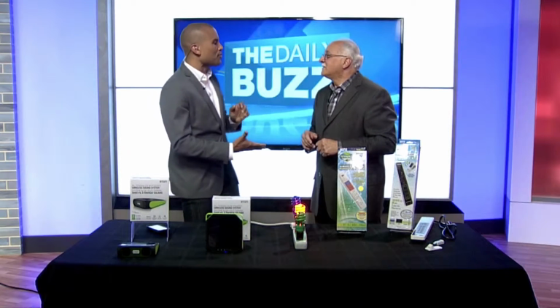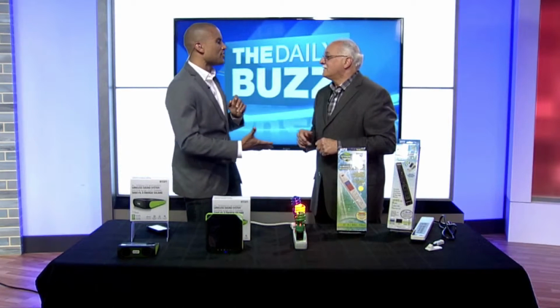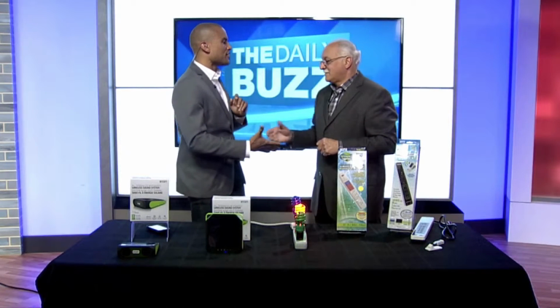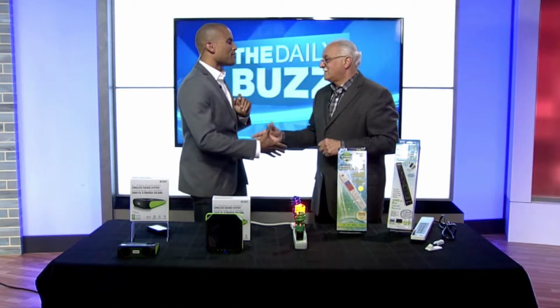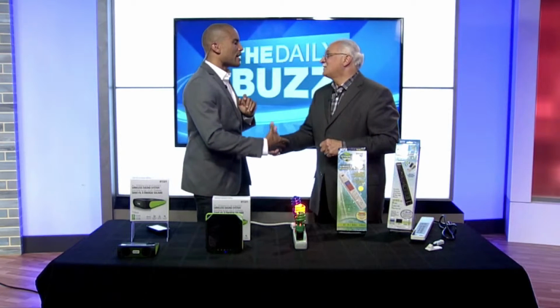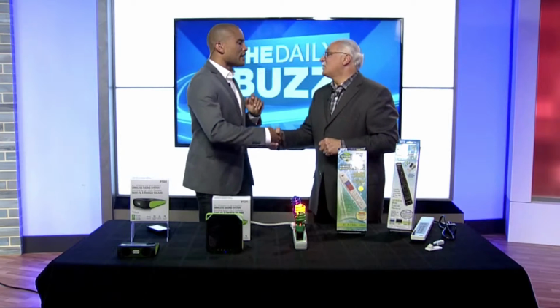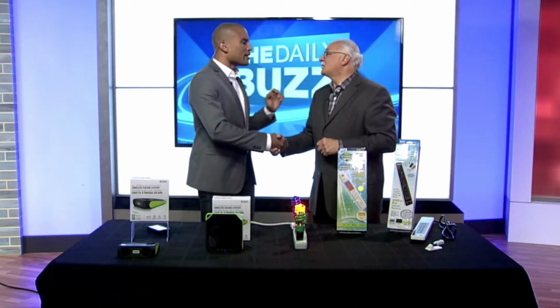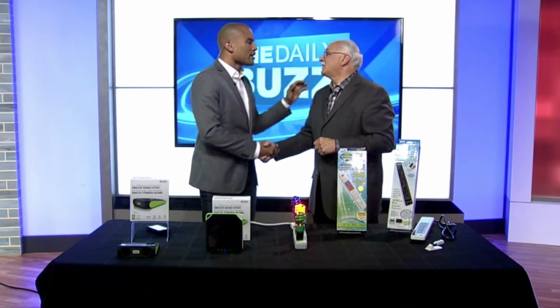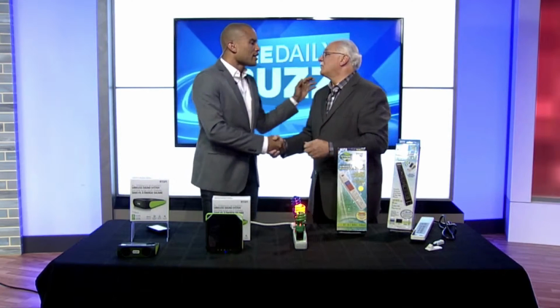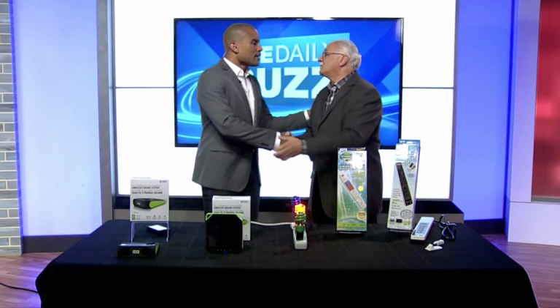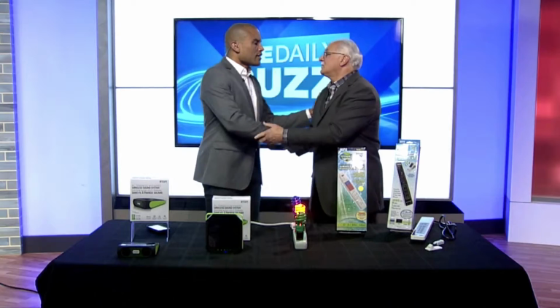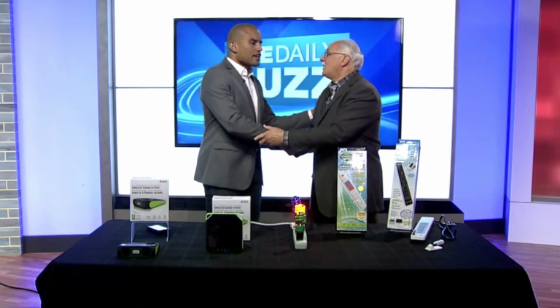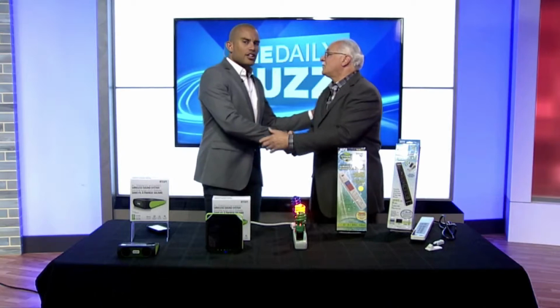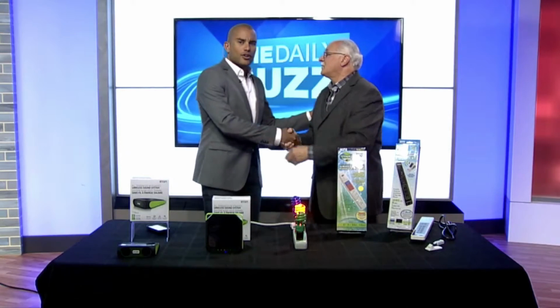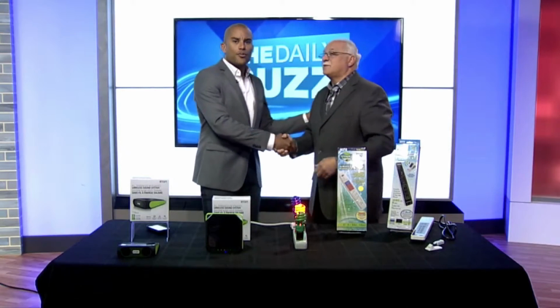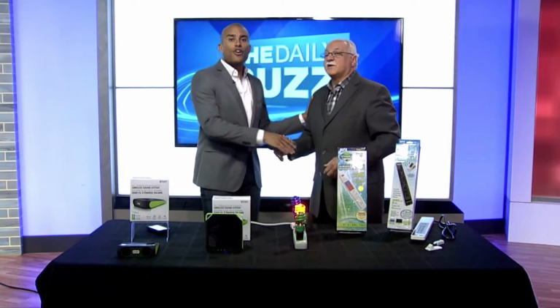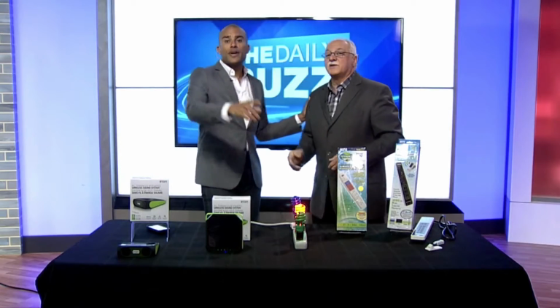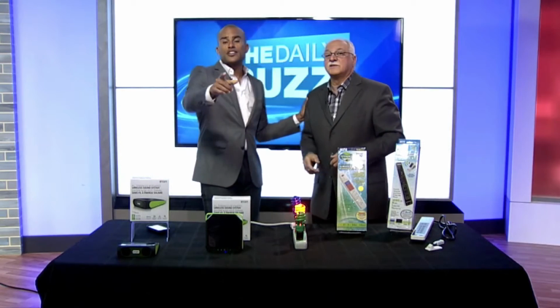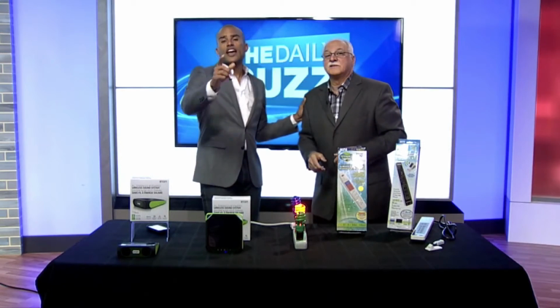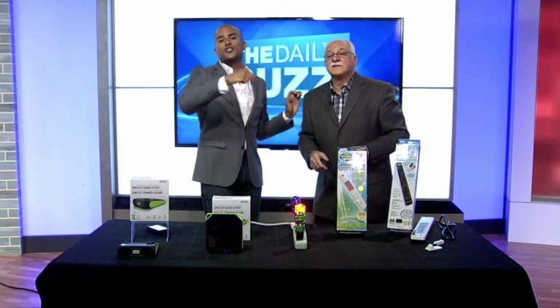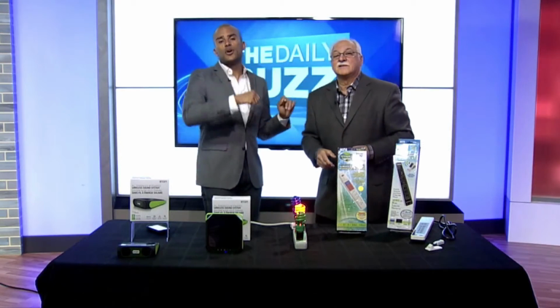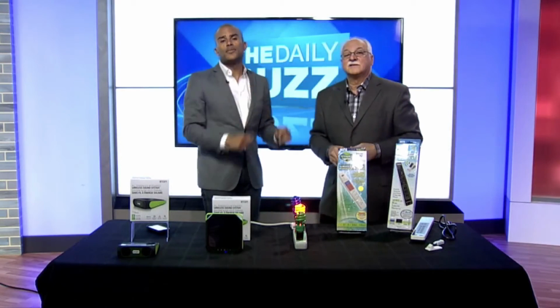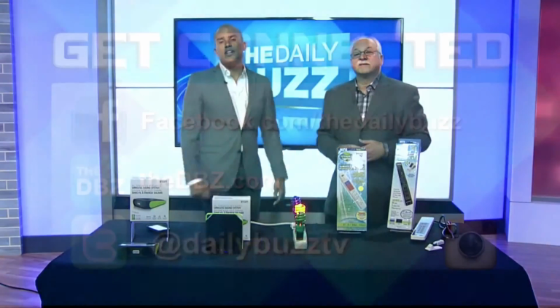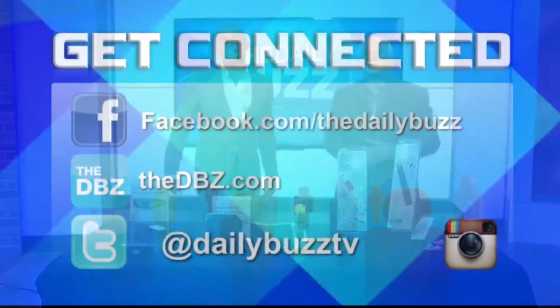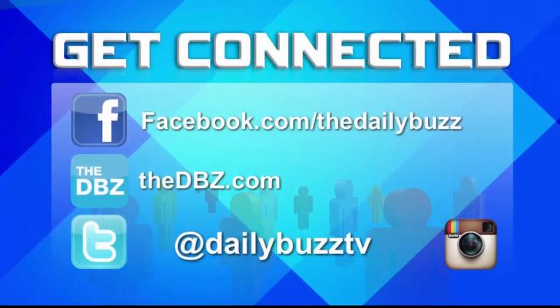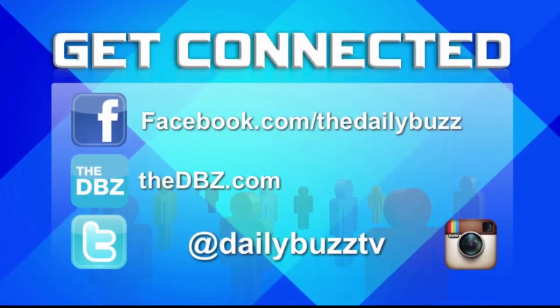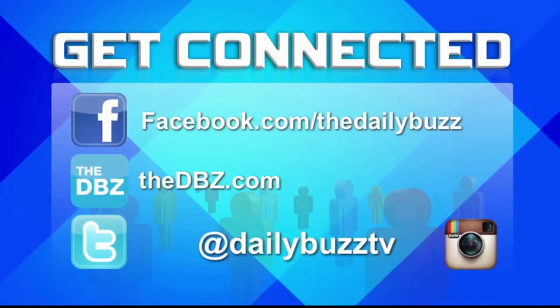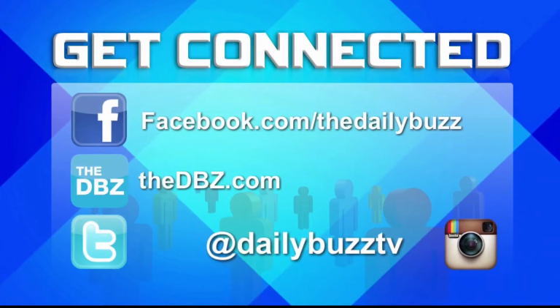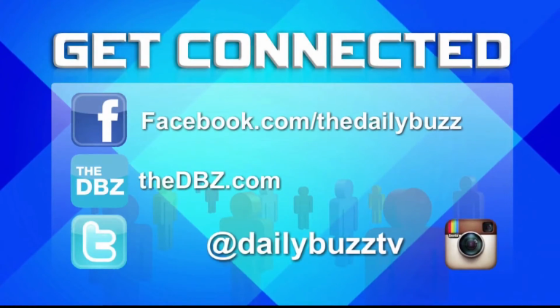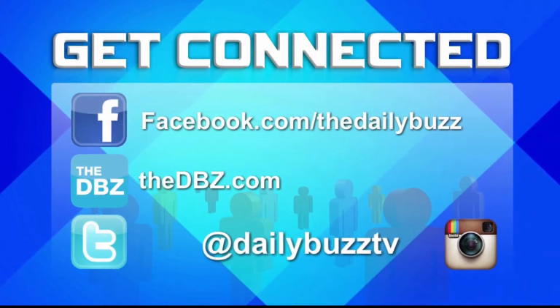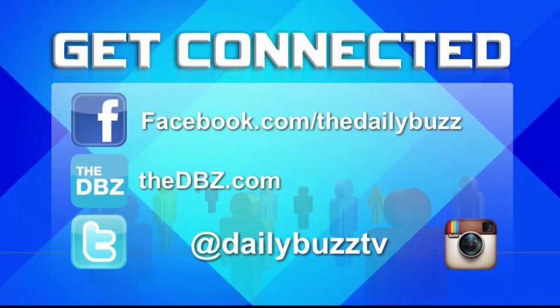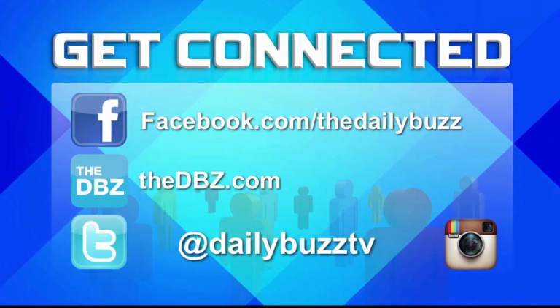I appreciate you coming by here. Charles, thanks so much. Thank you — always a pleasure to be with you. For more information, head to our website, thedbz.com.